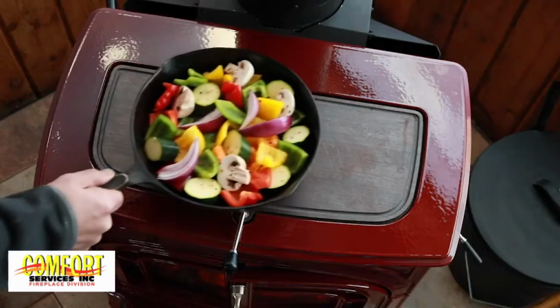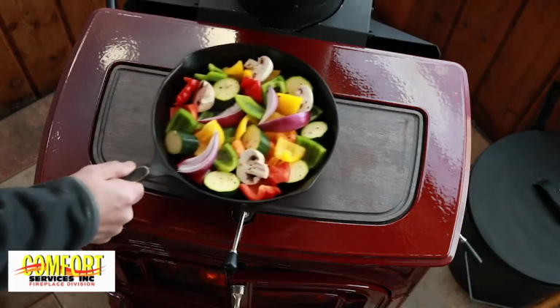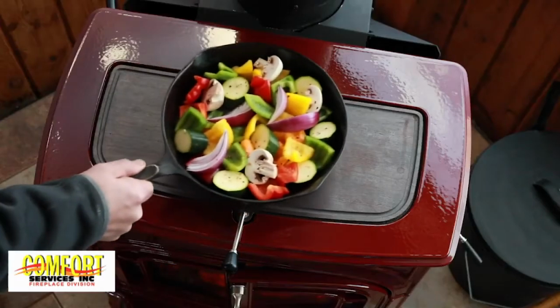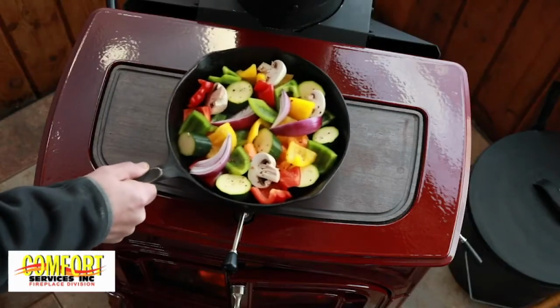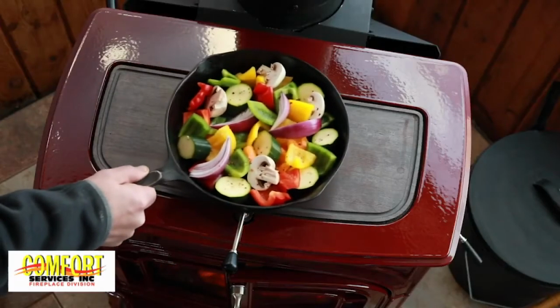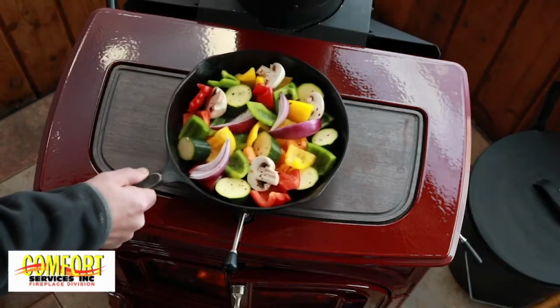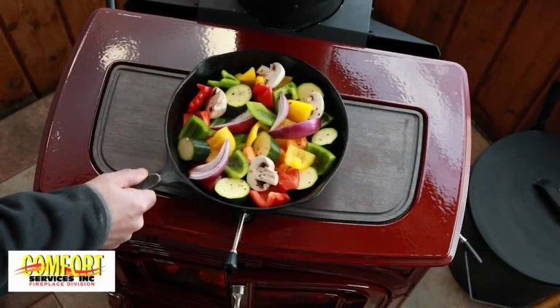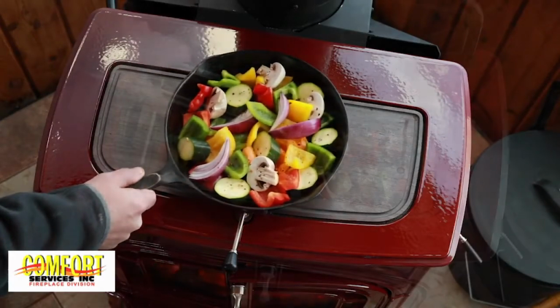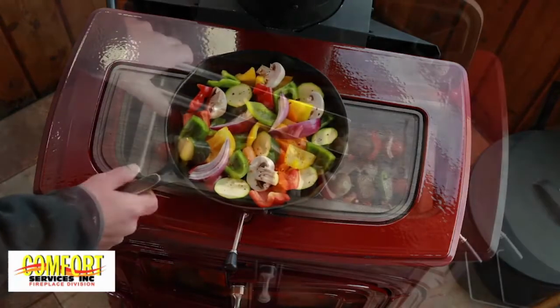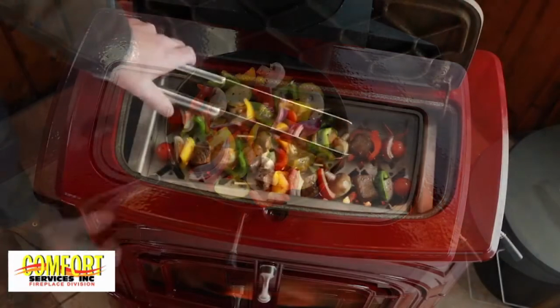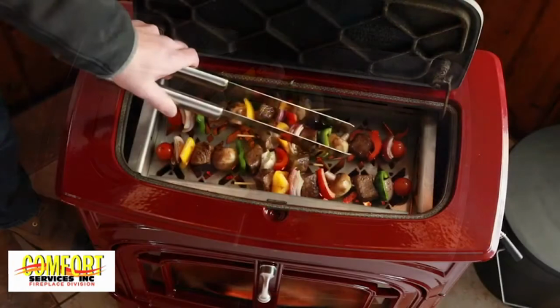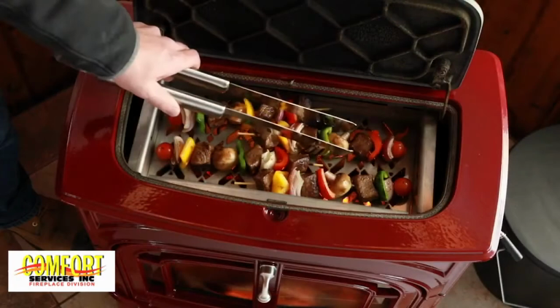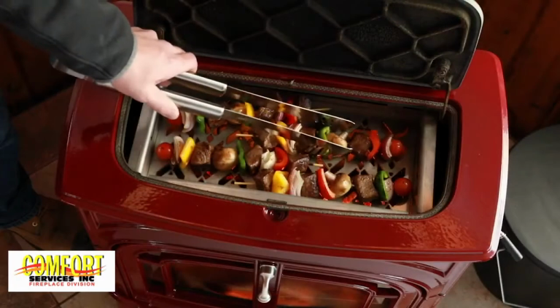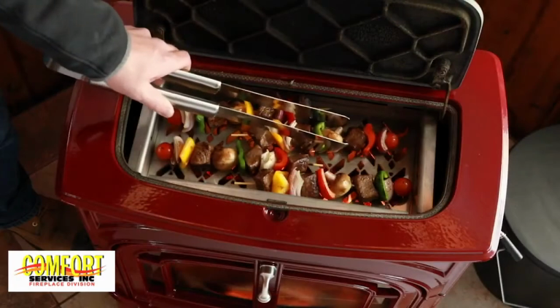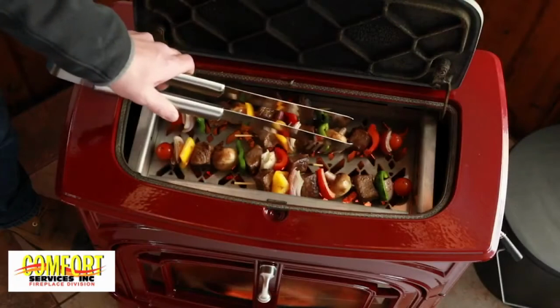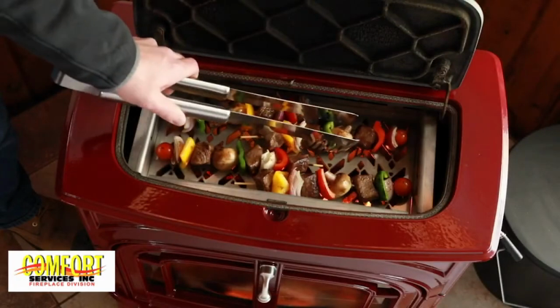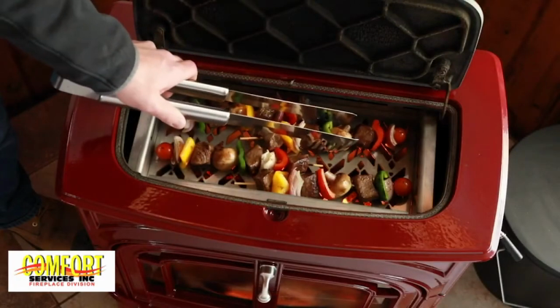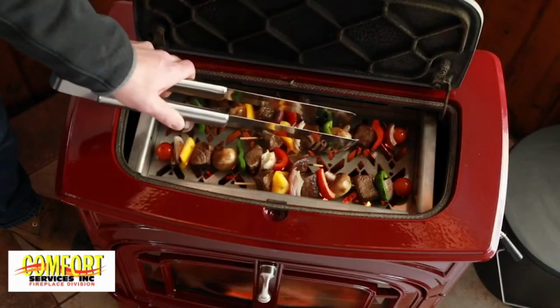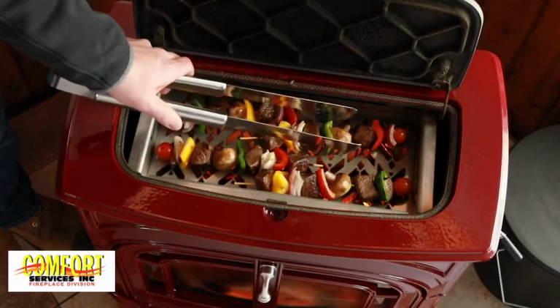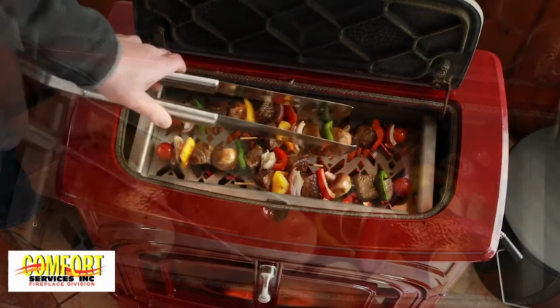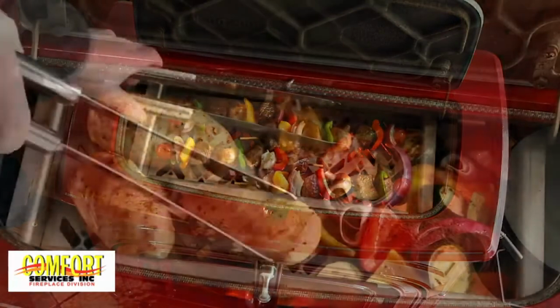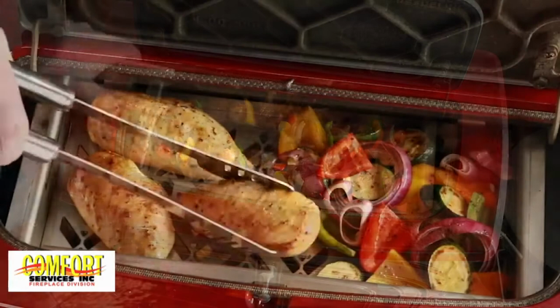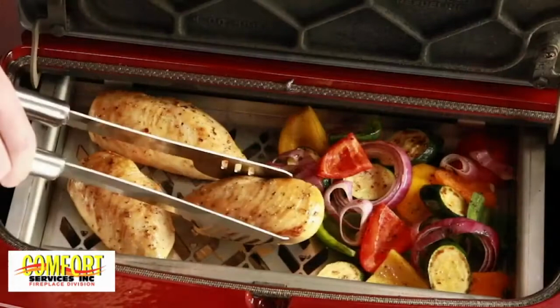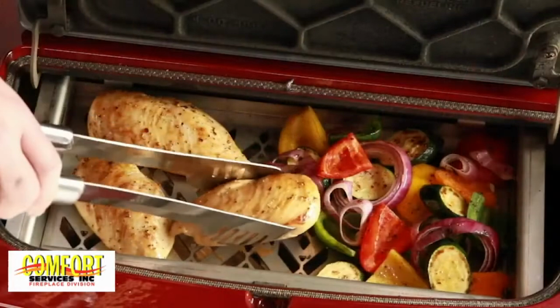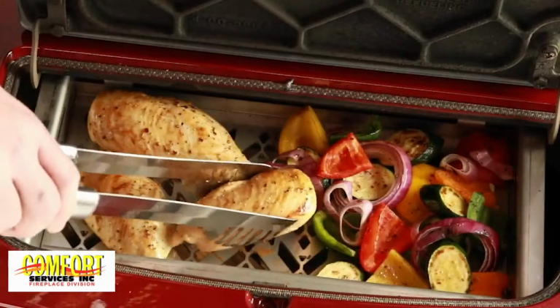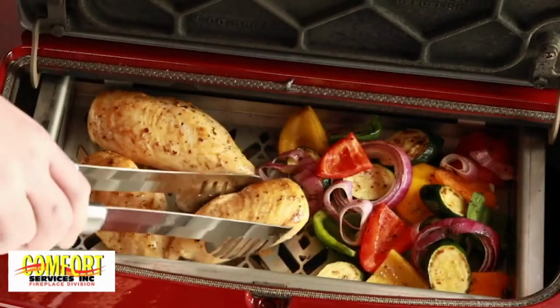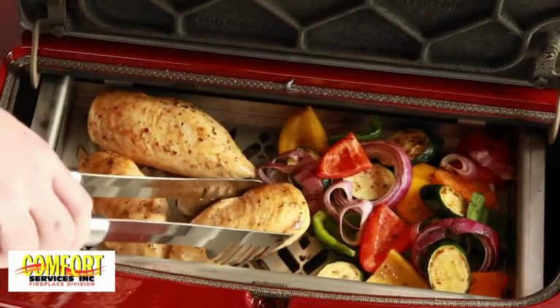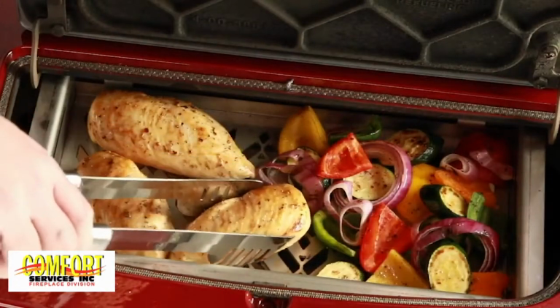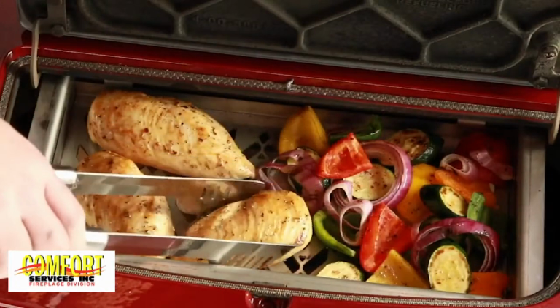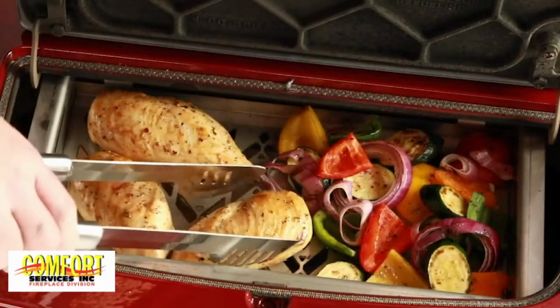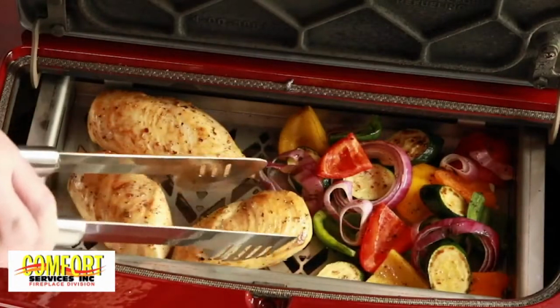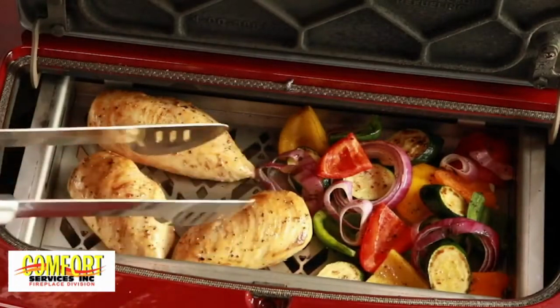The cast iron griddle top and optional cooking grill offer versatile cooking options for the stovetop chef.